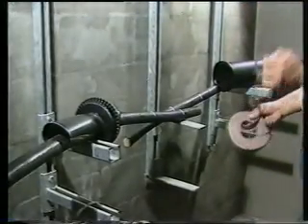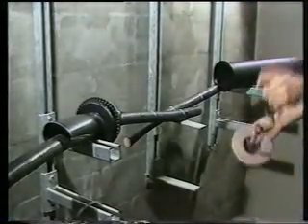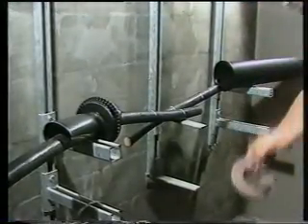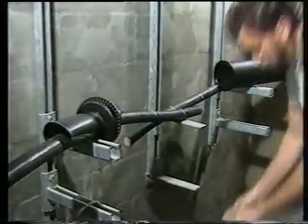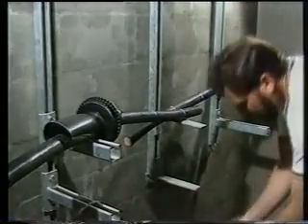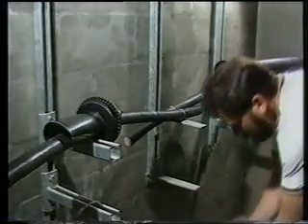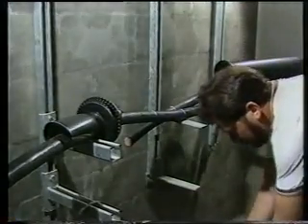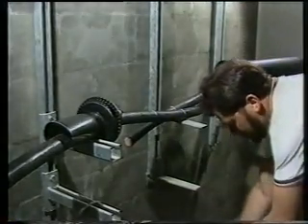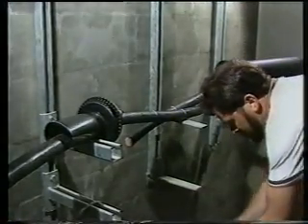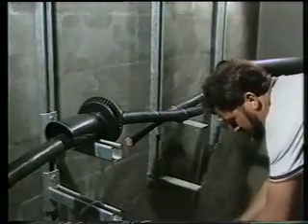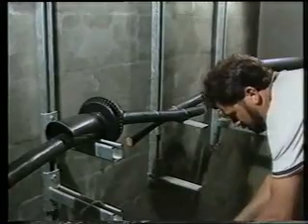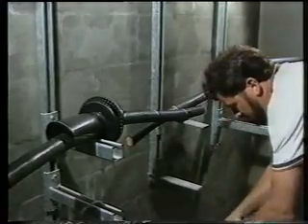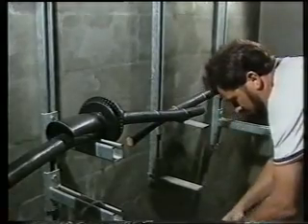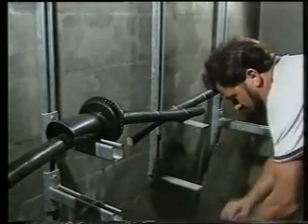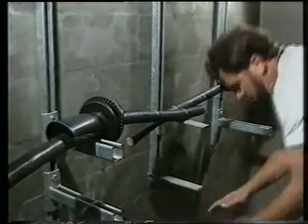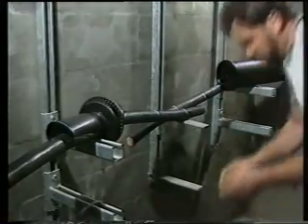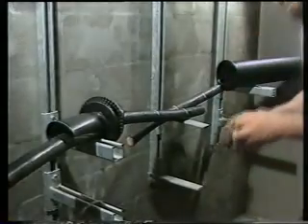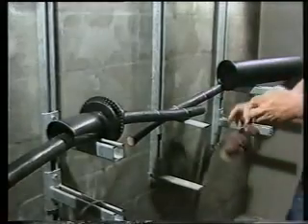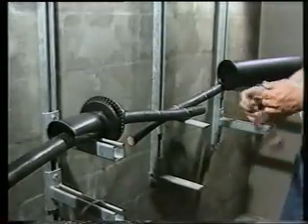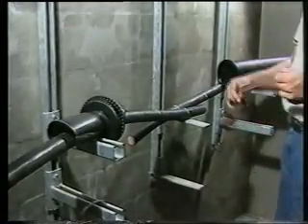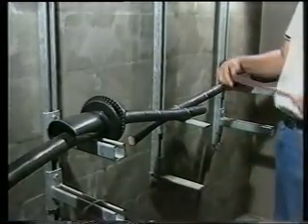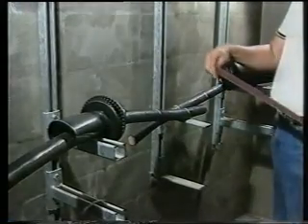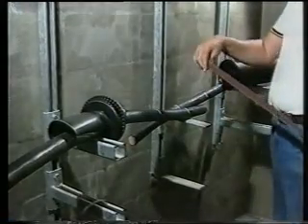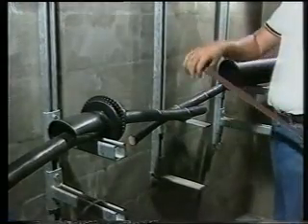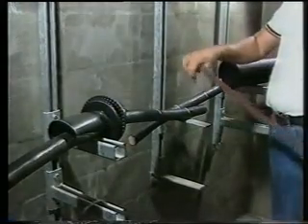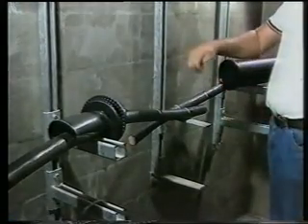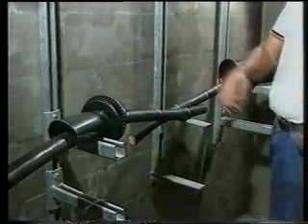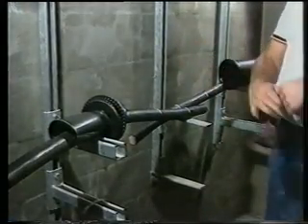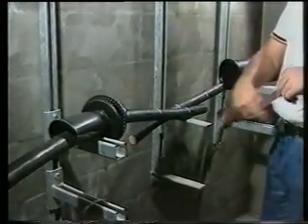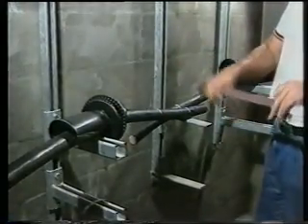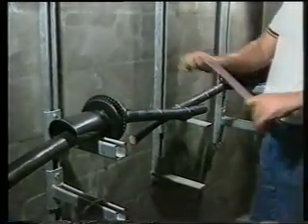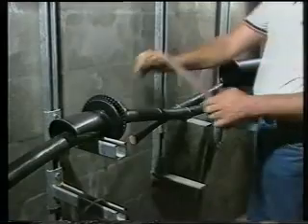Step 9: Clean and abrade the cable jacket 300 millimetres or 10 inches back from each mark.